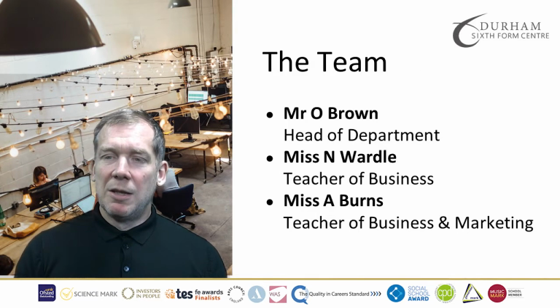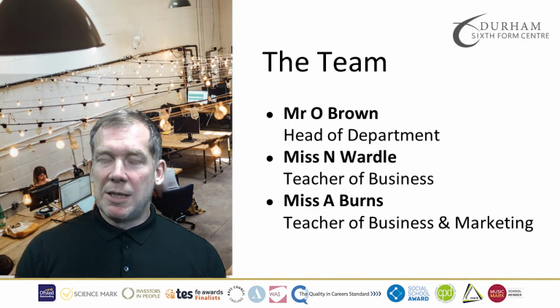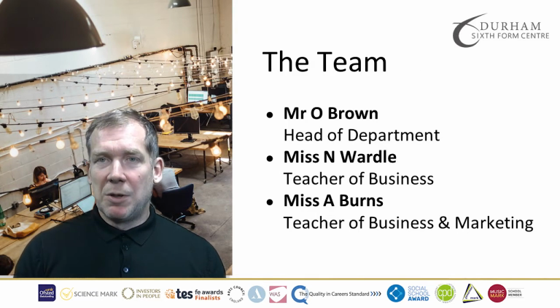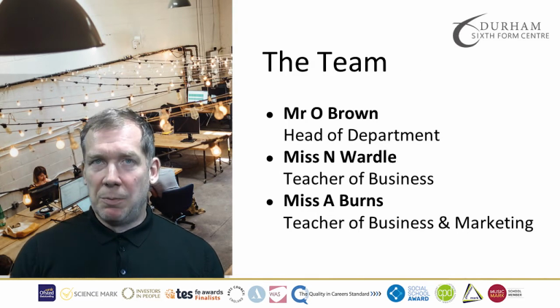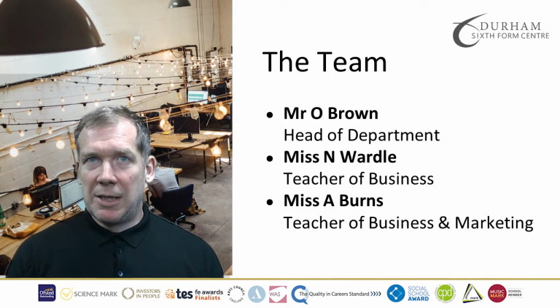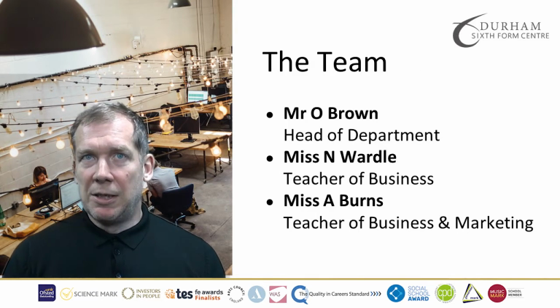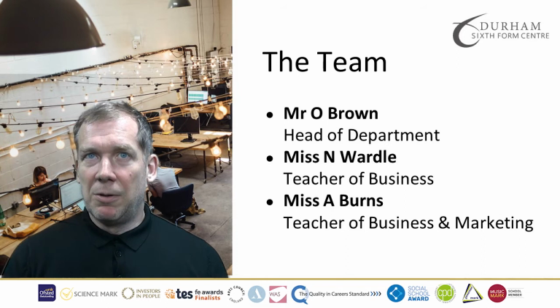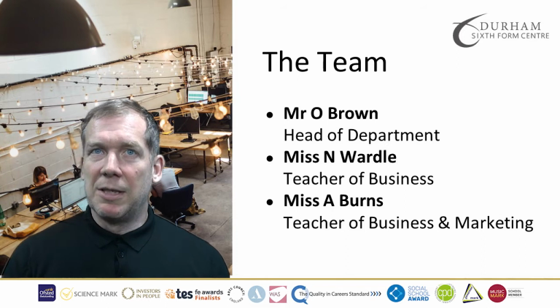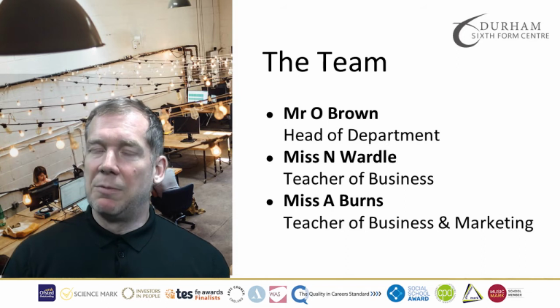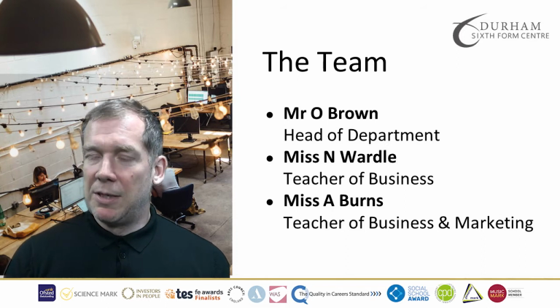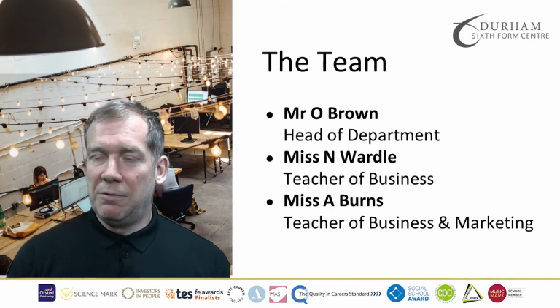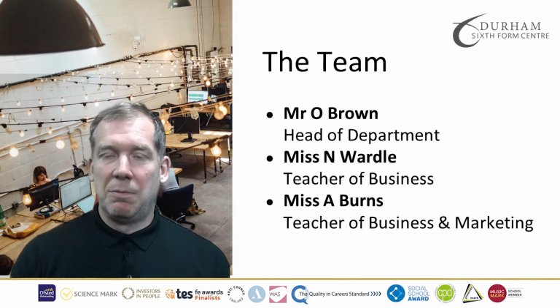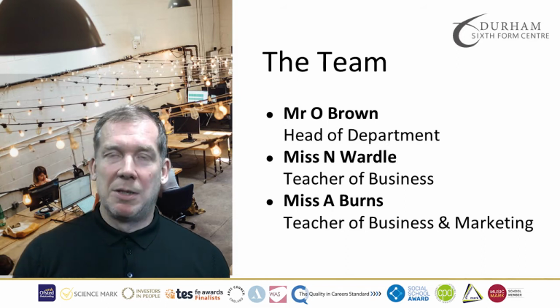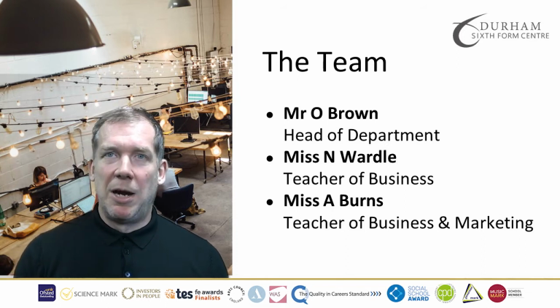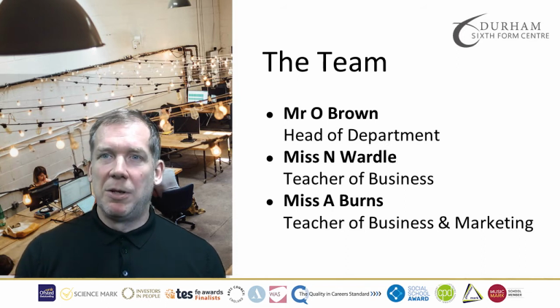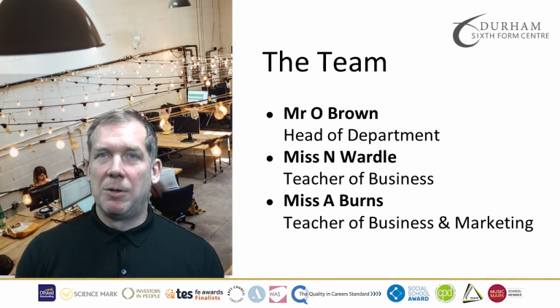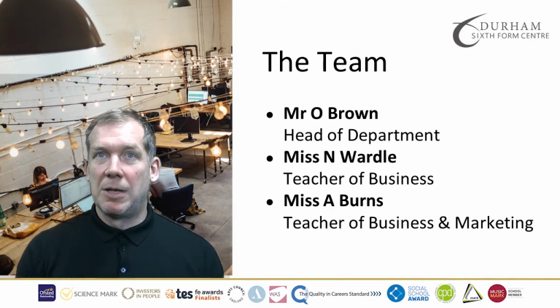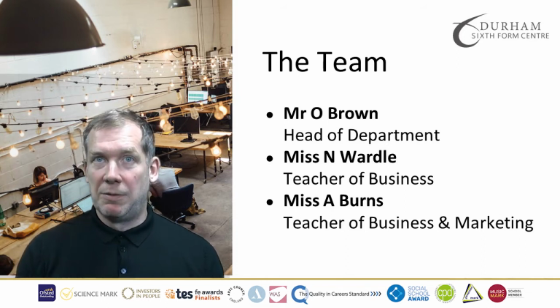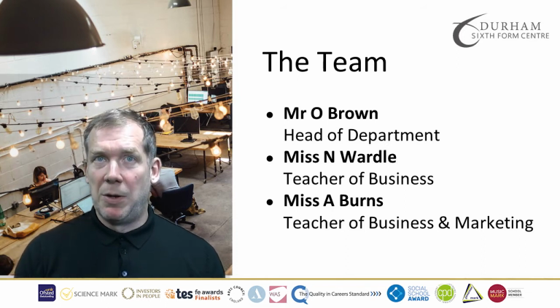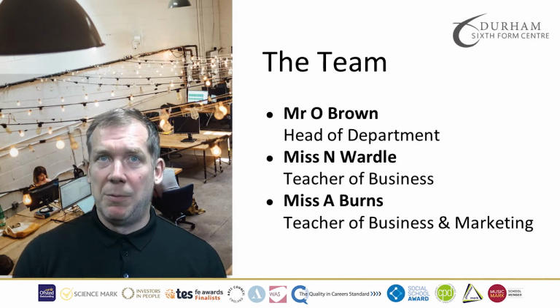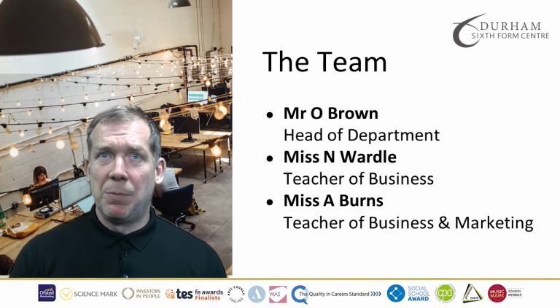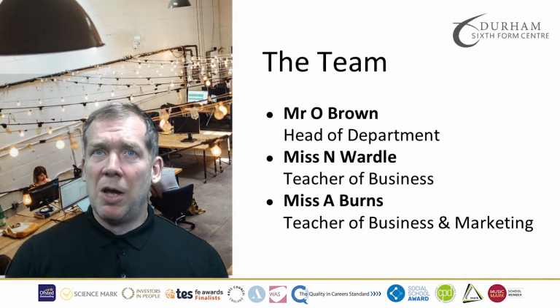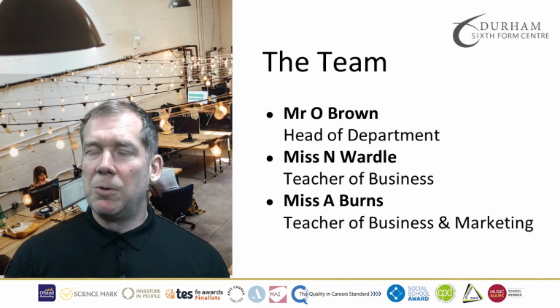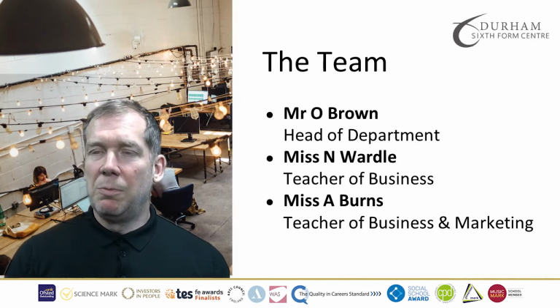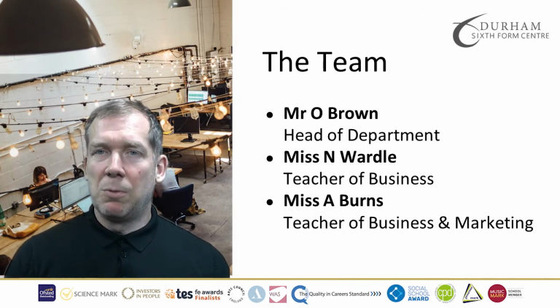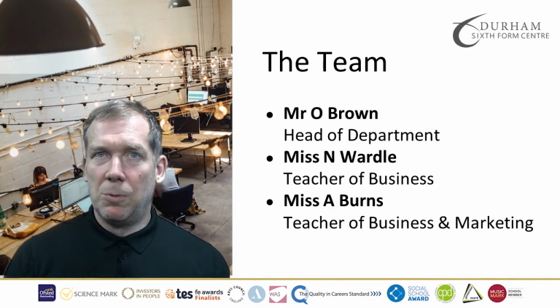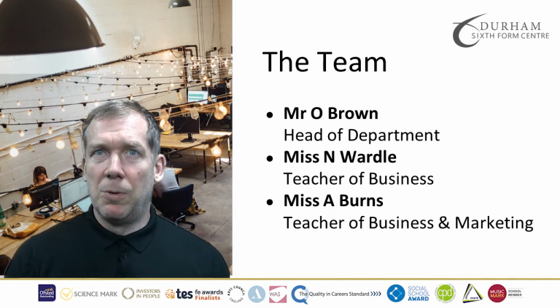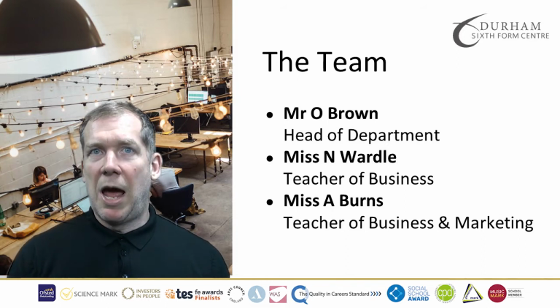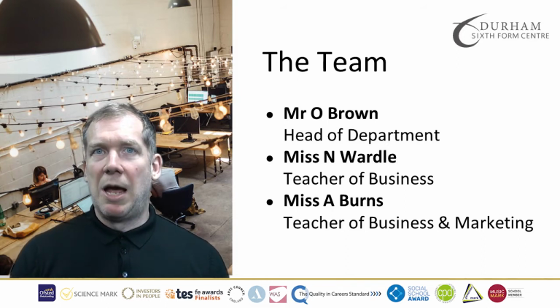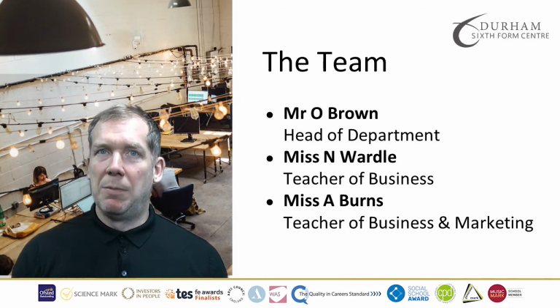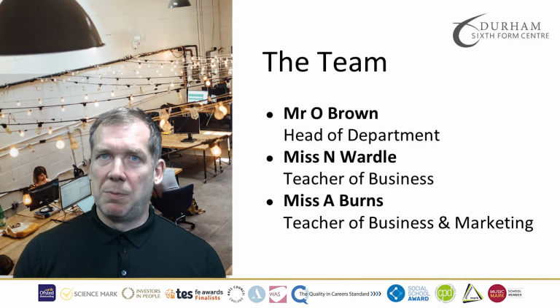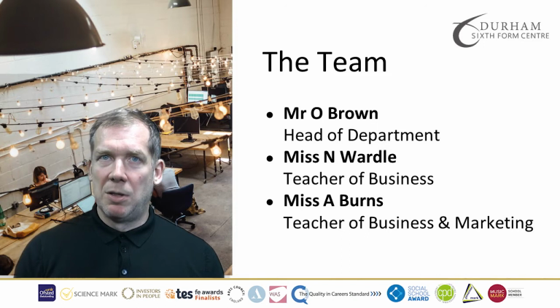The team that could be teaching you consists of myself, Mr. Brown, who is Head of Department, and also Ms. Wardle and Ms. Burns.